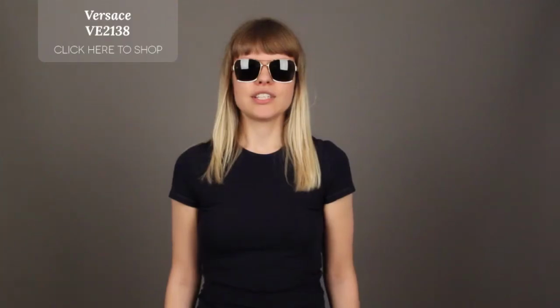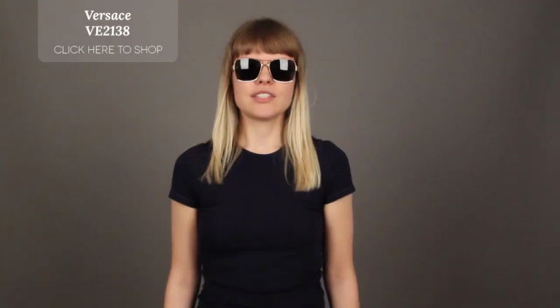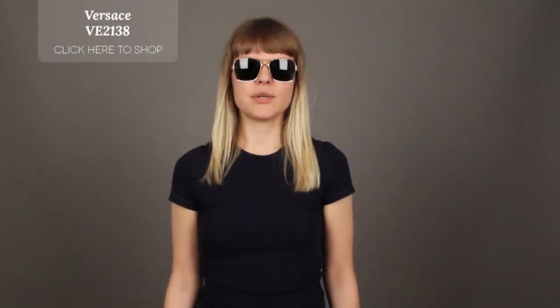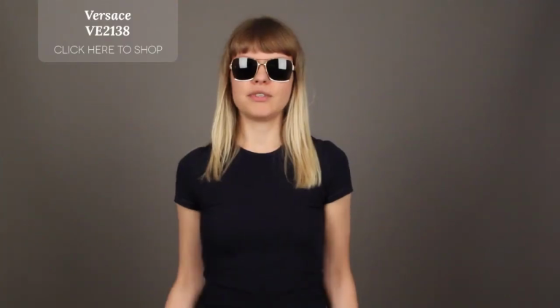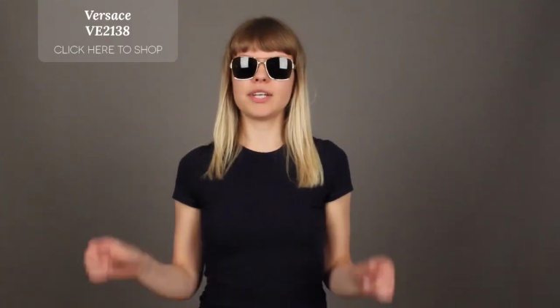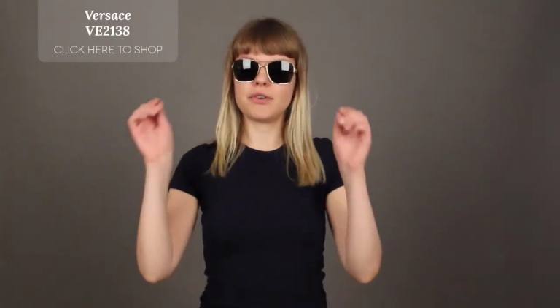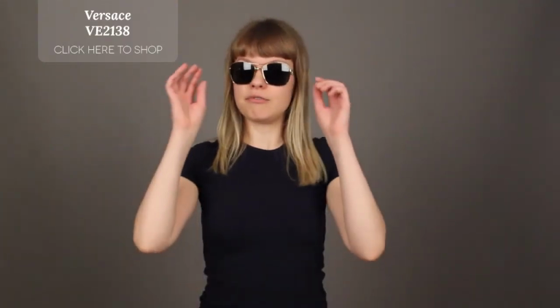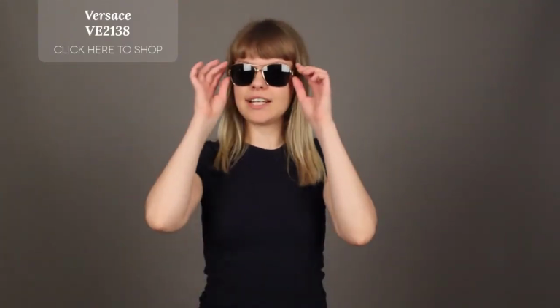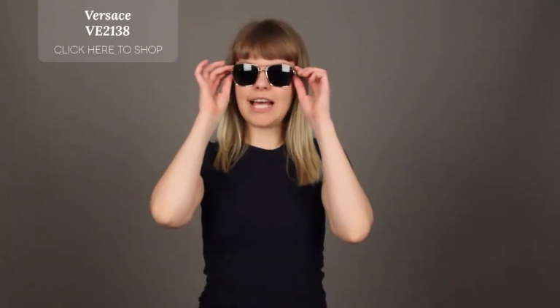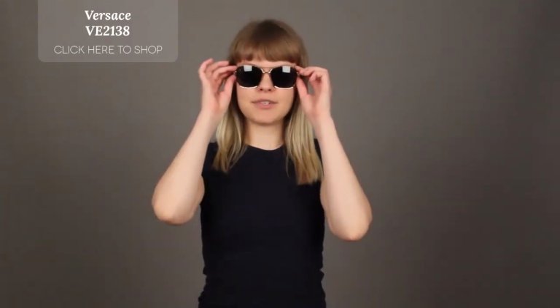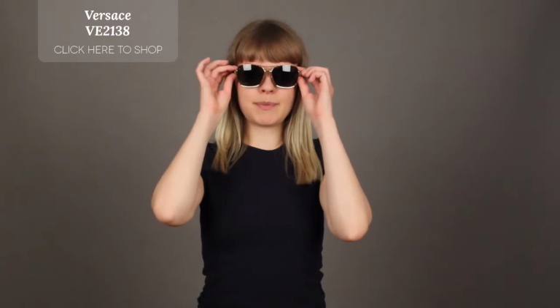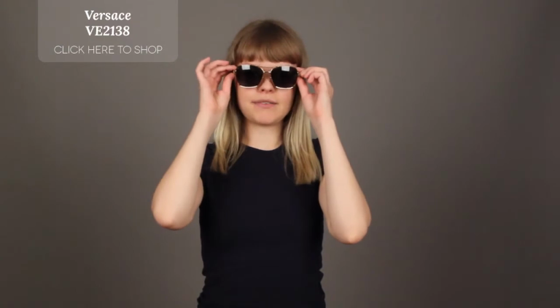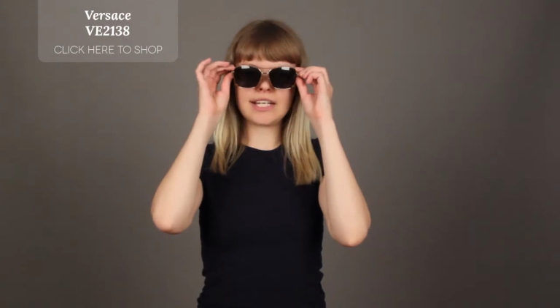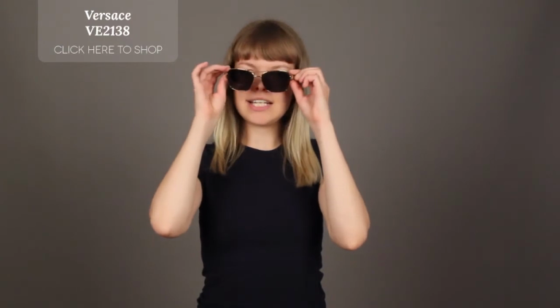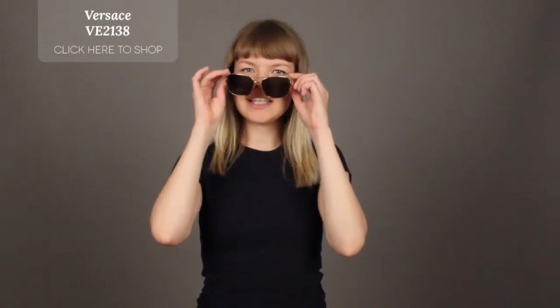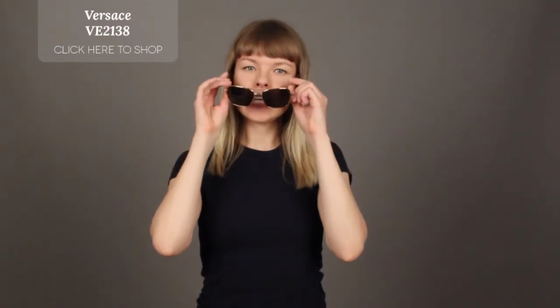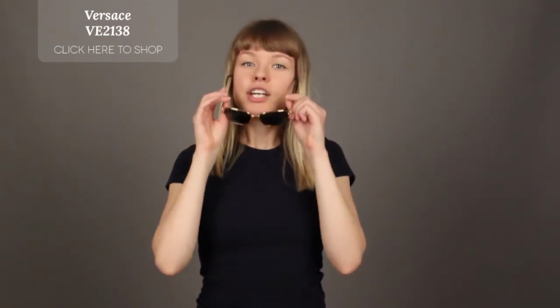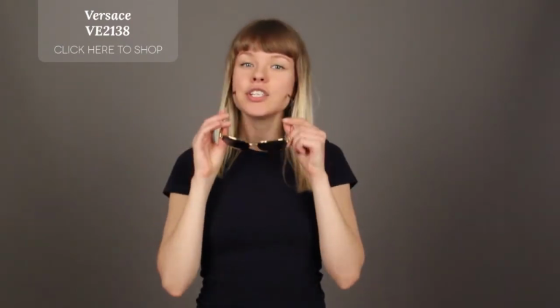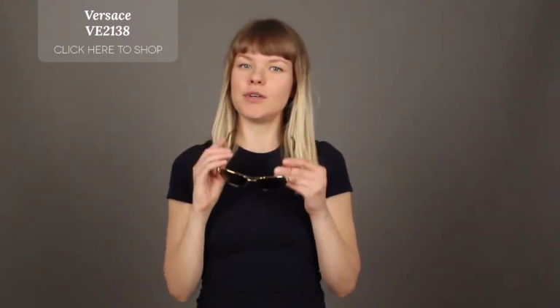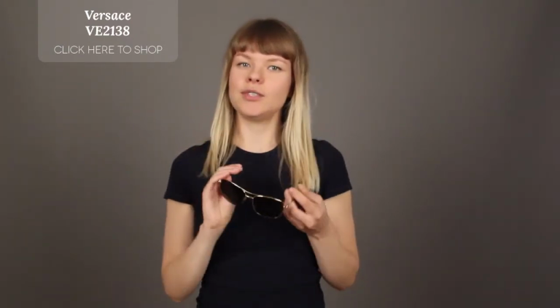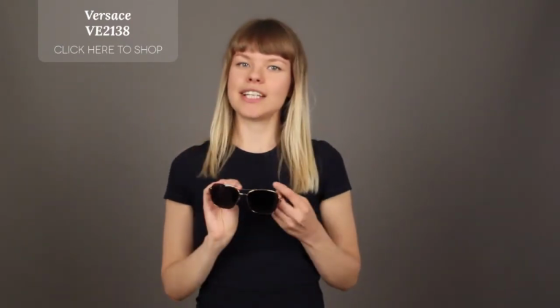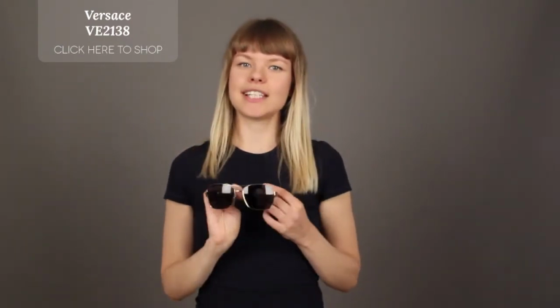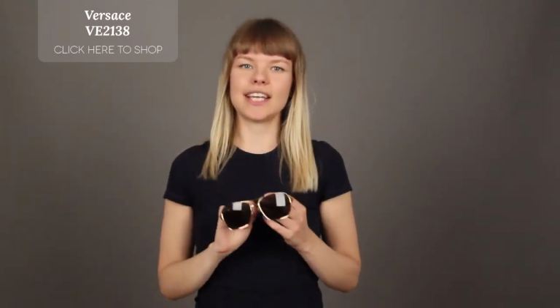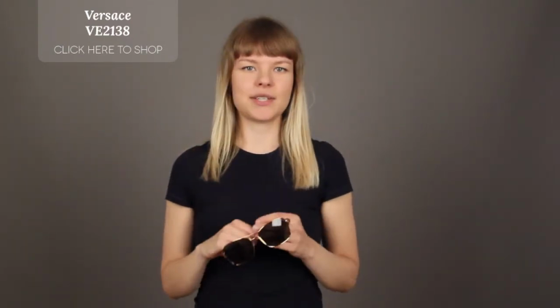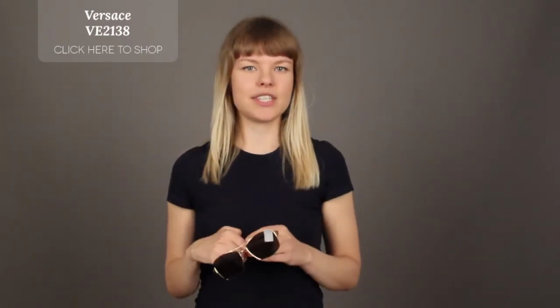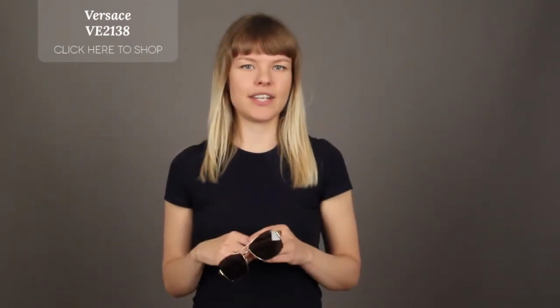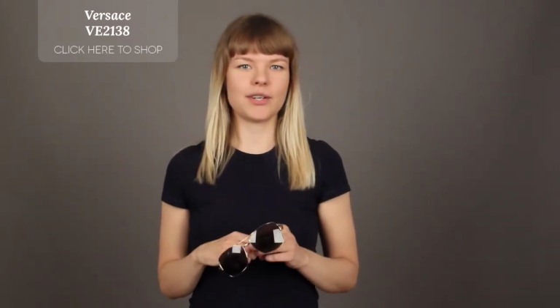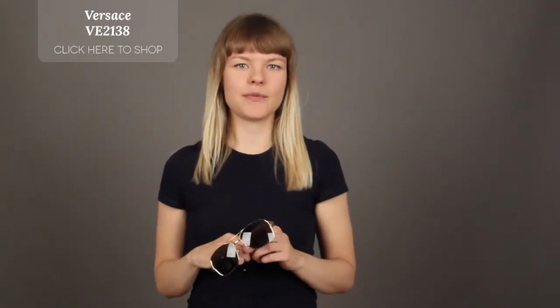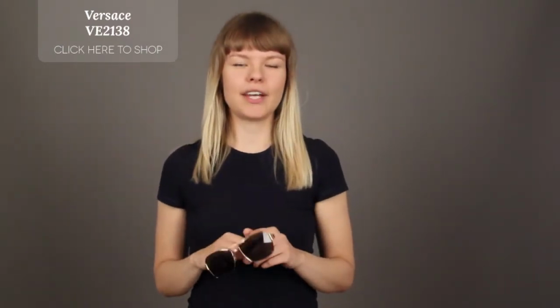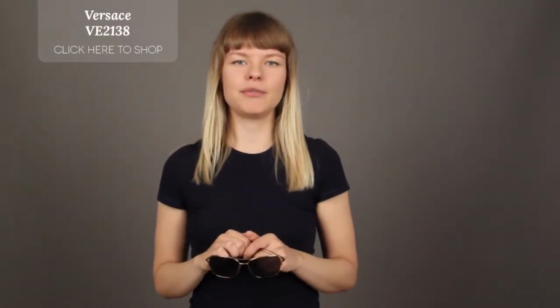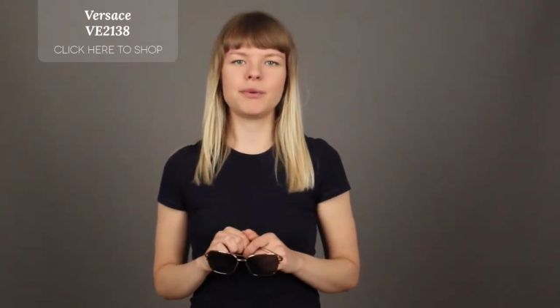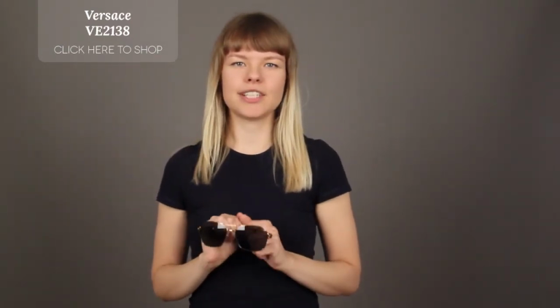So if you're looking for a really glamorous pair of sunglasses, just follow the links at the end of this video. Thank you for watching!